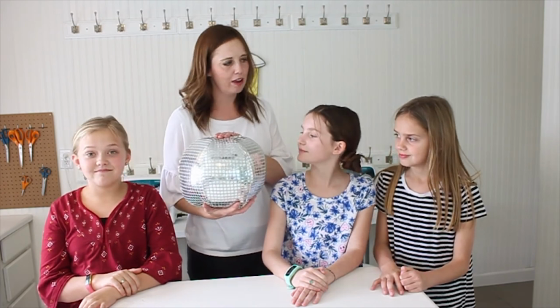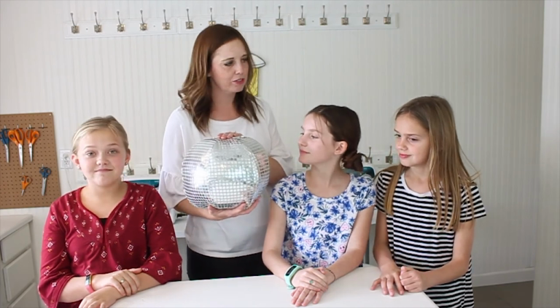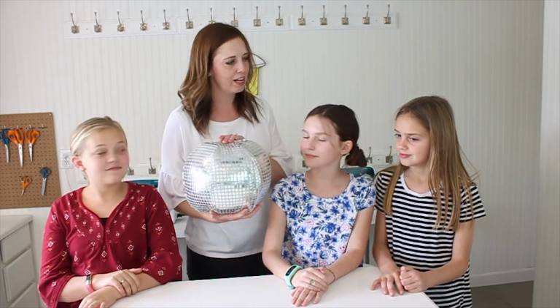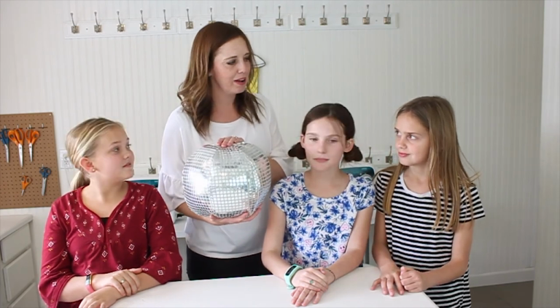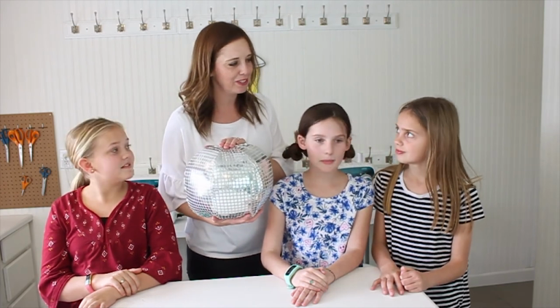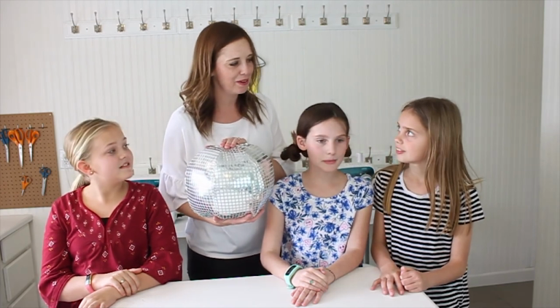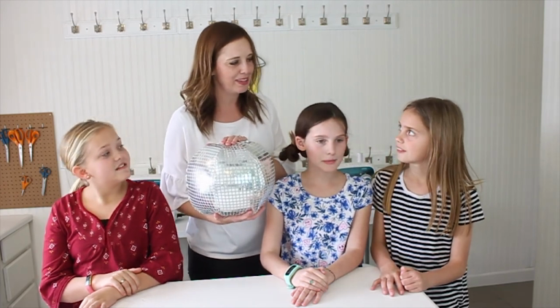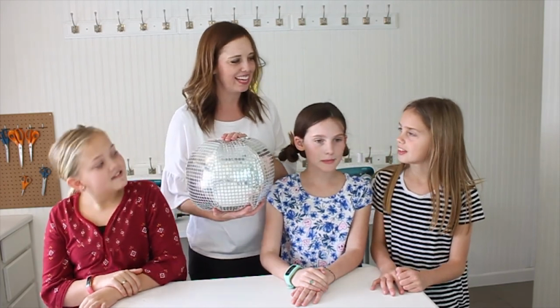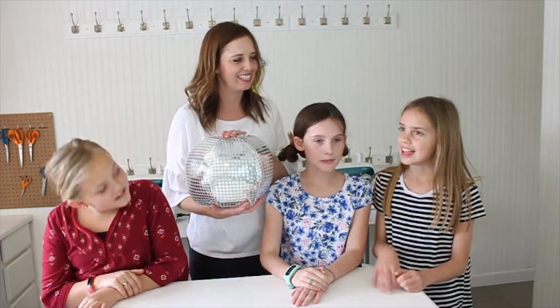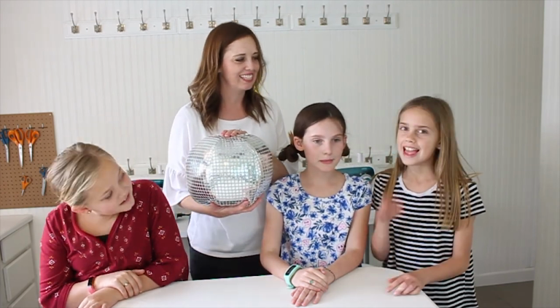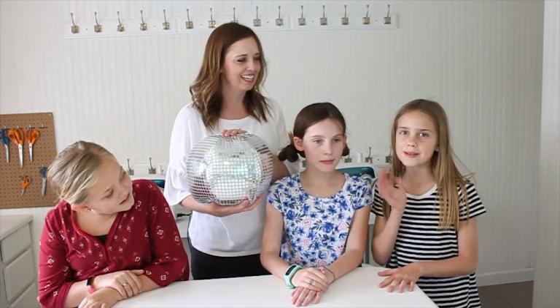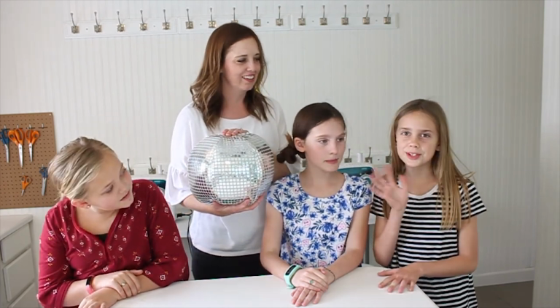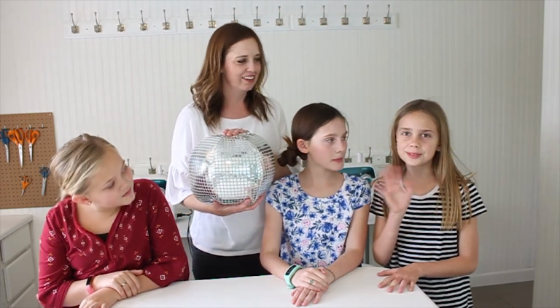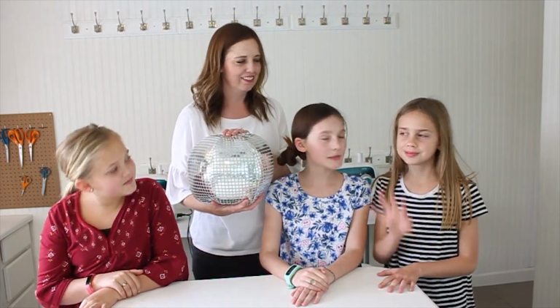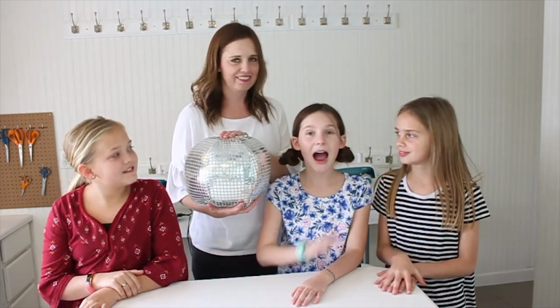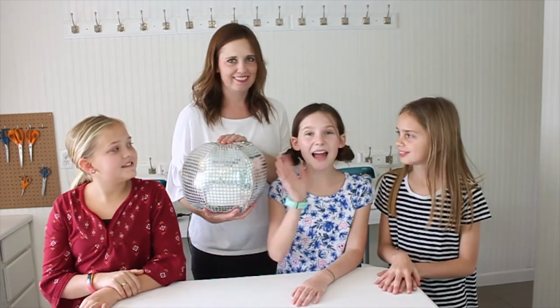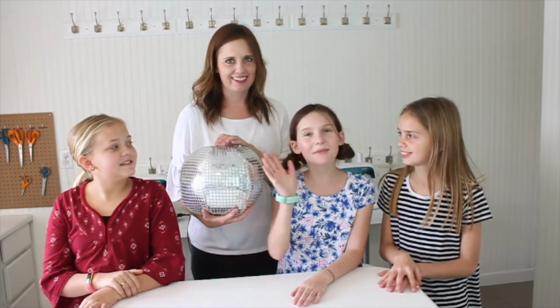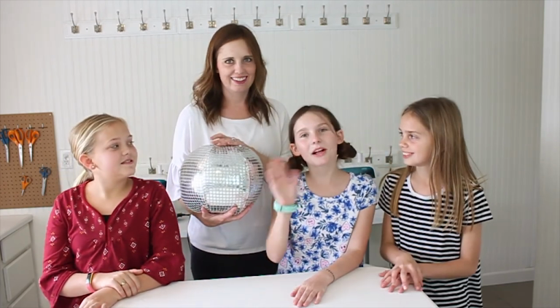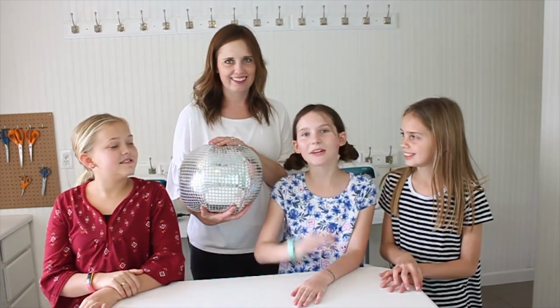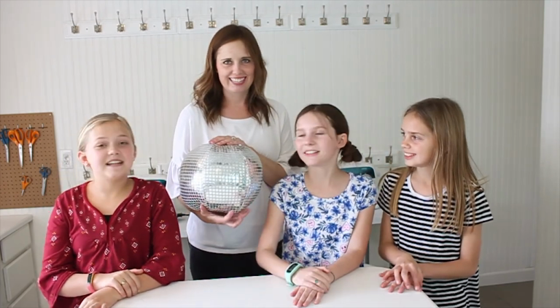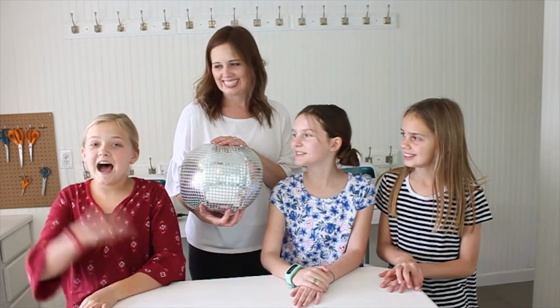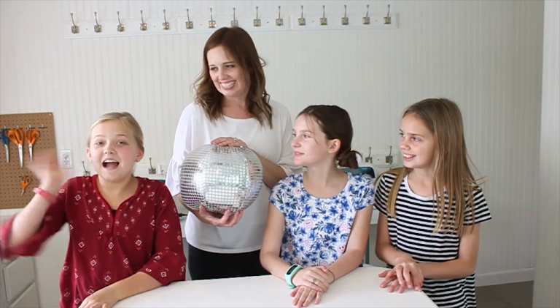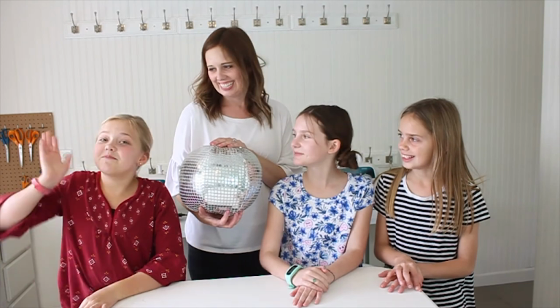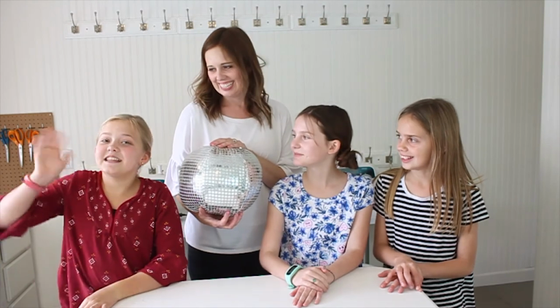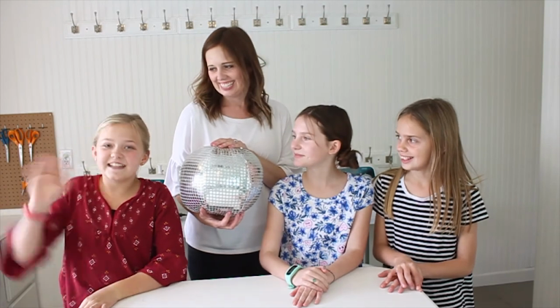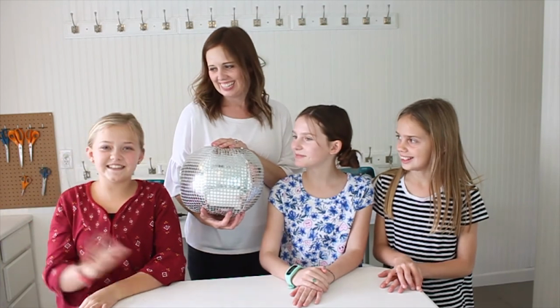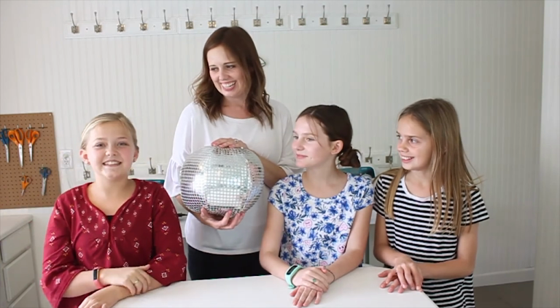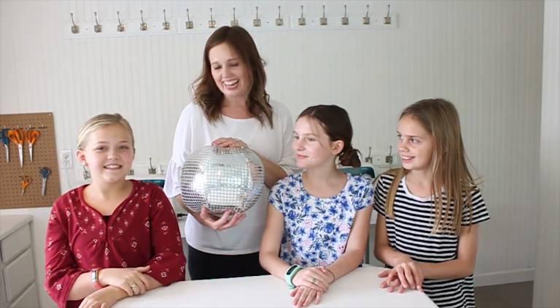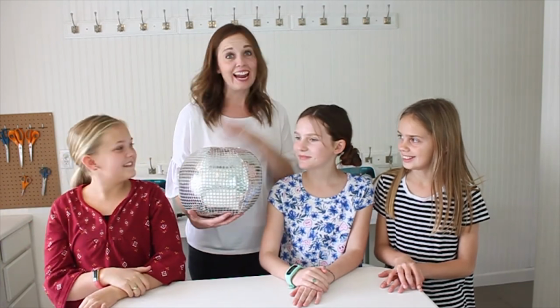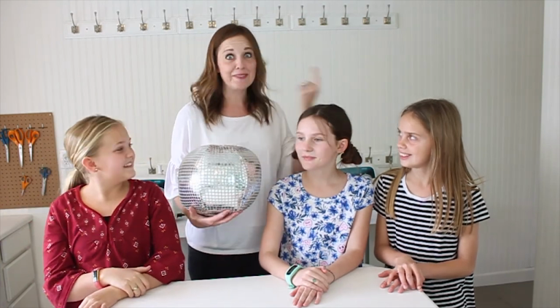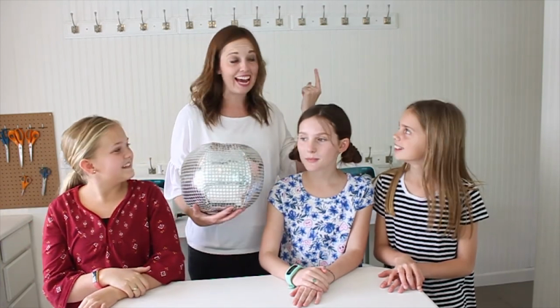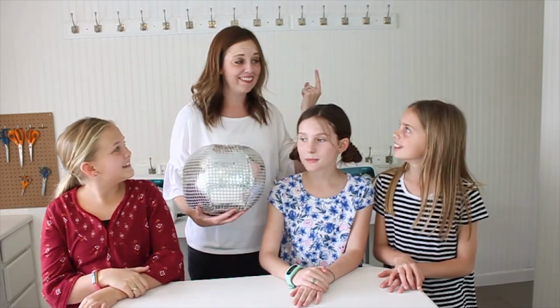Today we have sewers with us. I'm Drew. I'm Chloe. I'm Brindley.